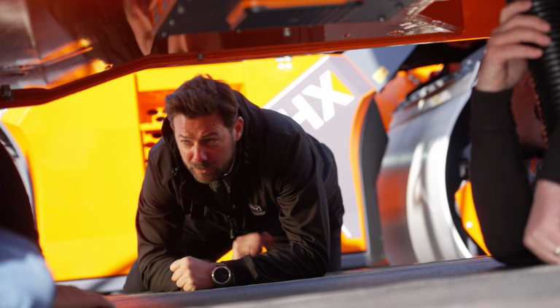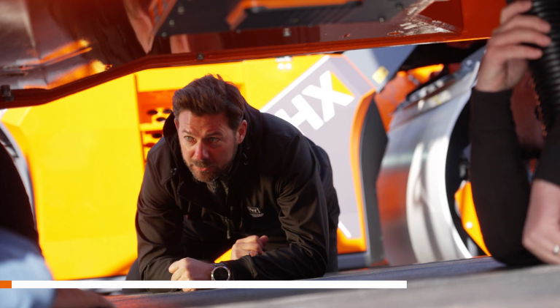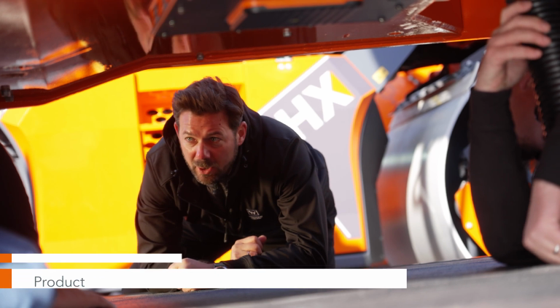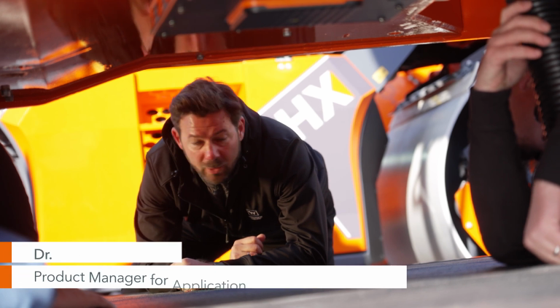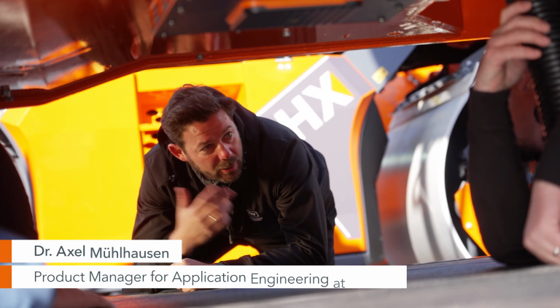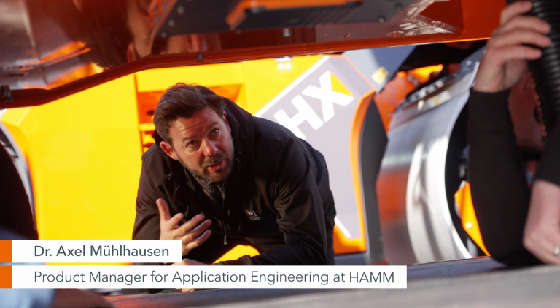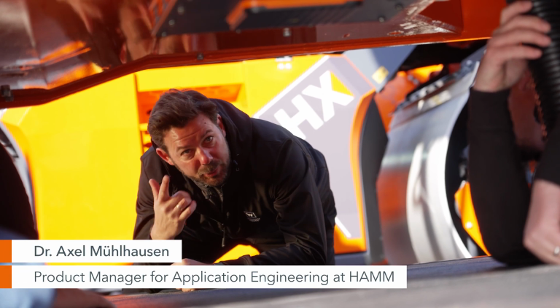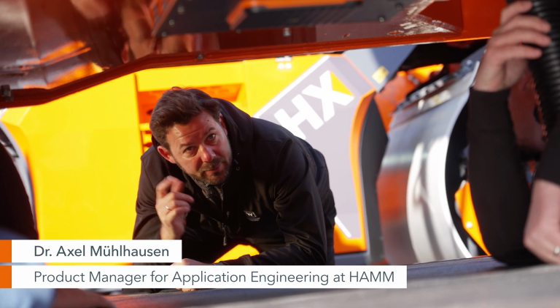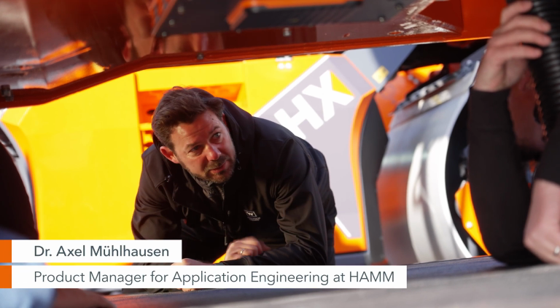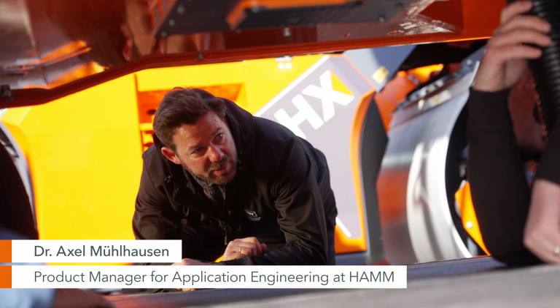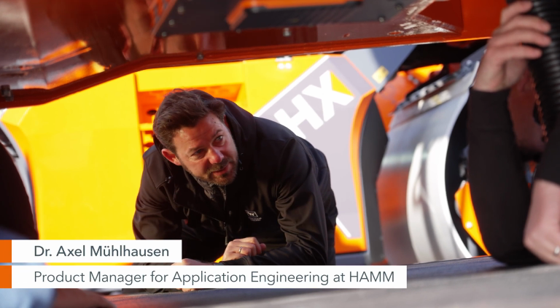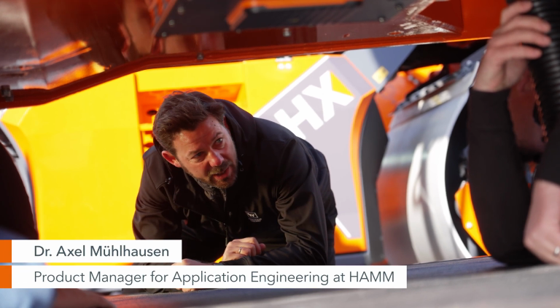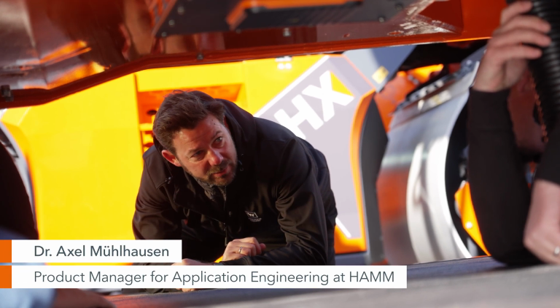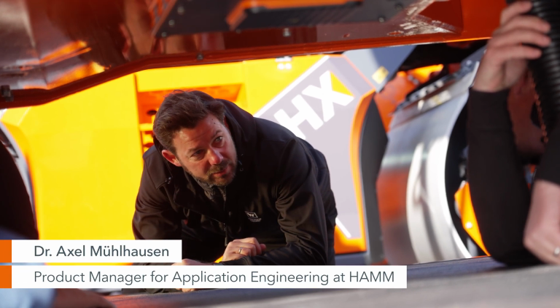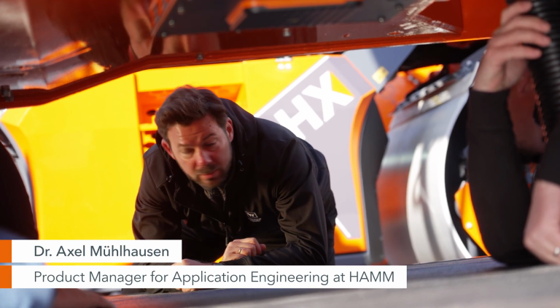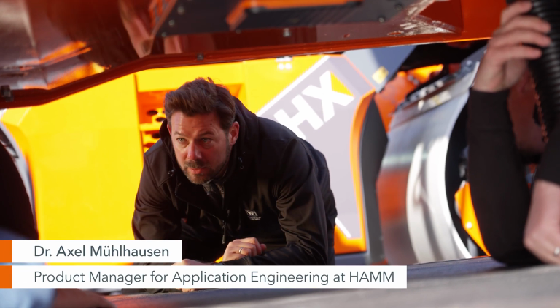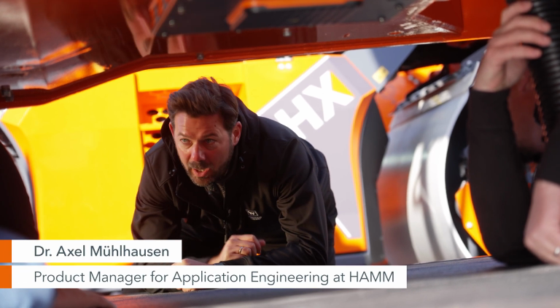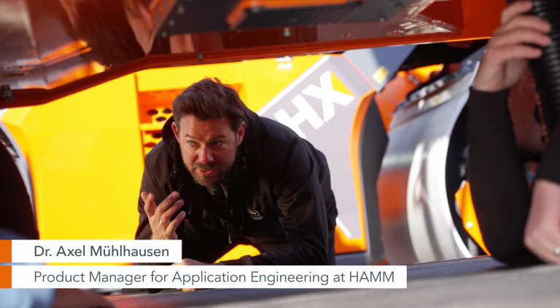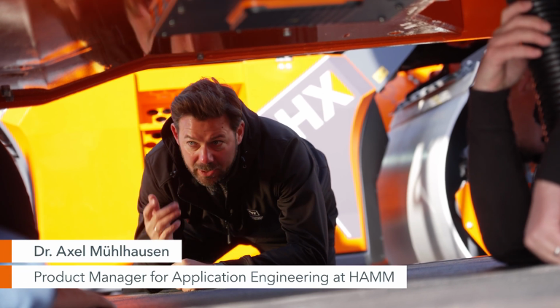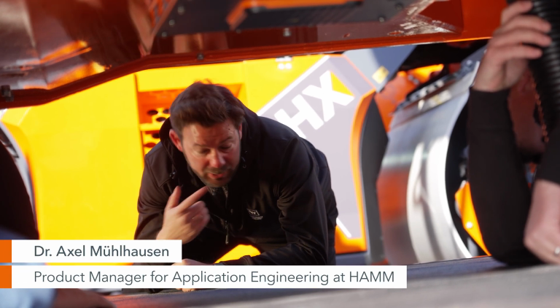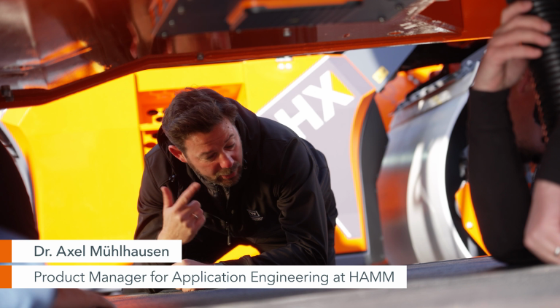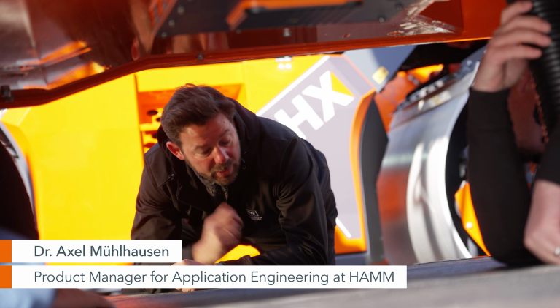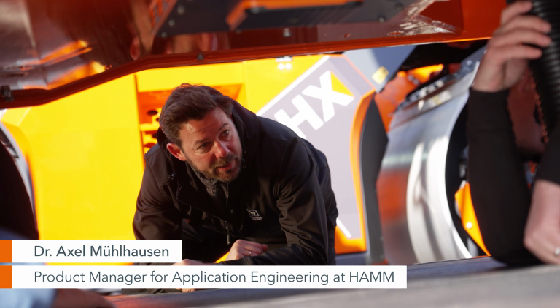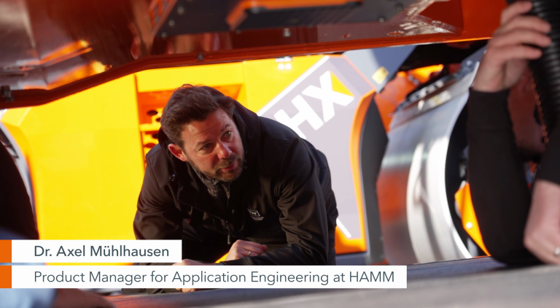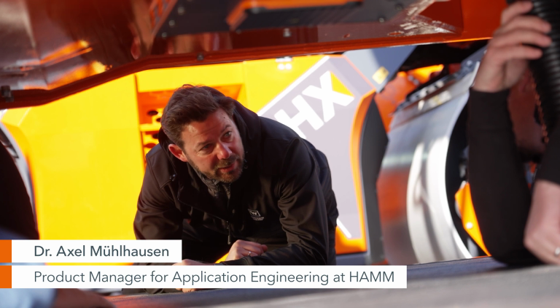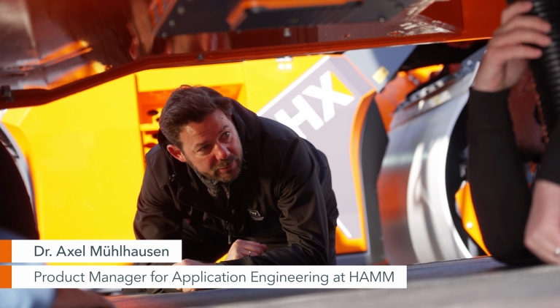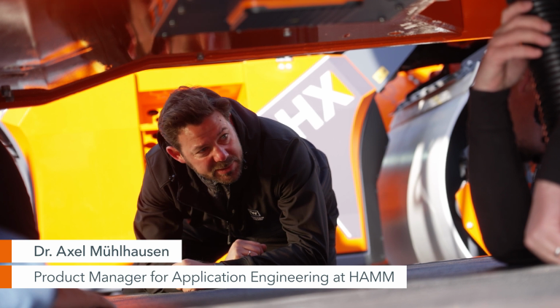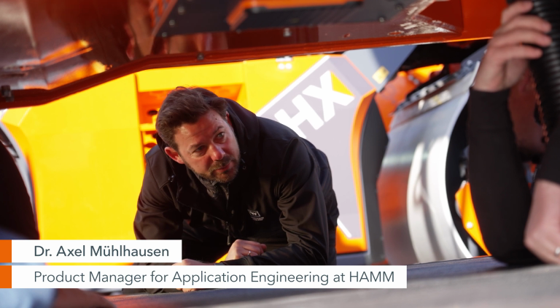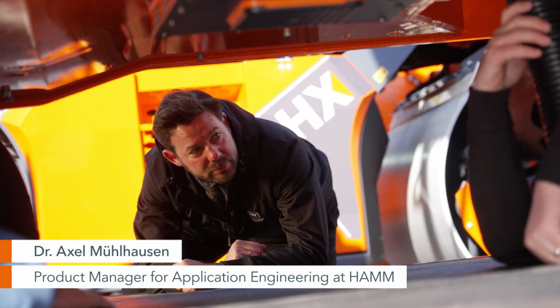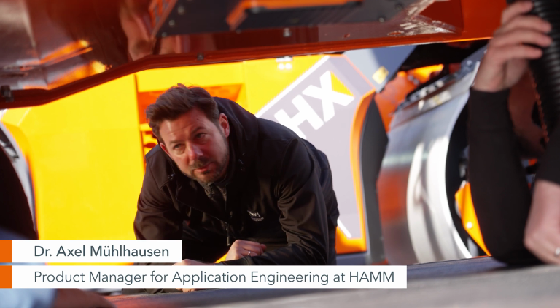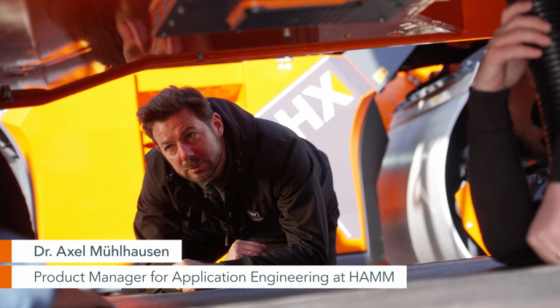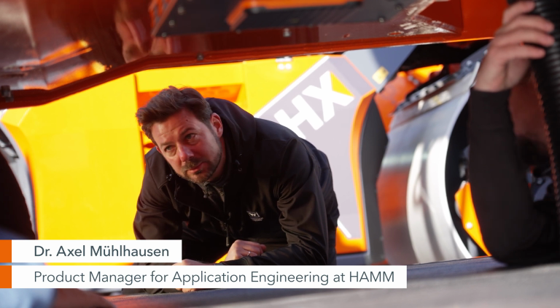You want to know how to calibrate the real-time density scanner? Absolutely. I would say we go and have a look at our tech zone. Let's go.